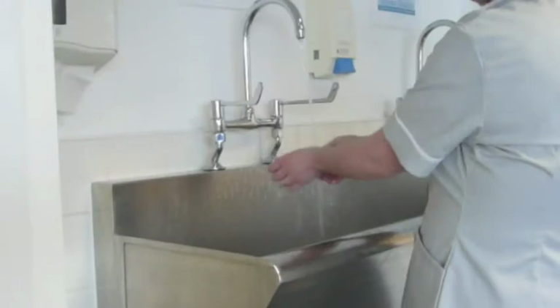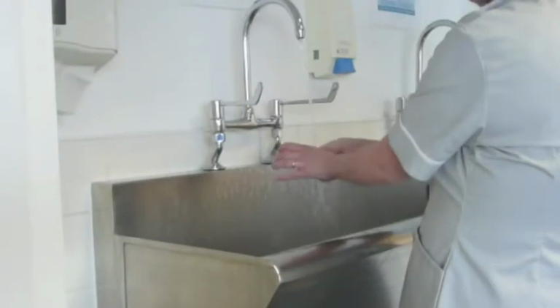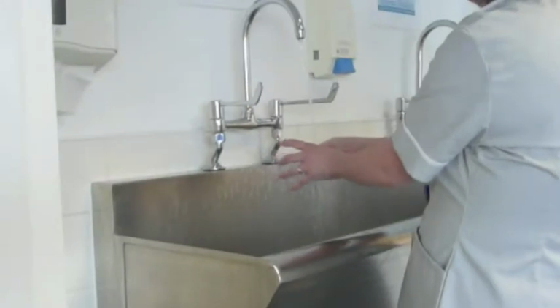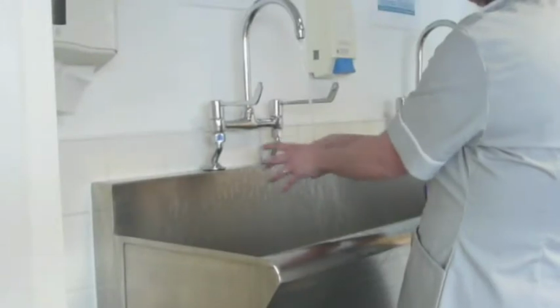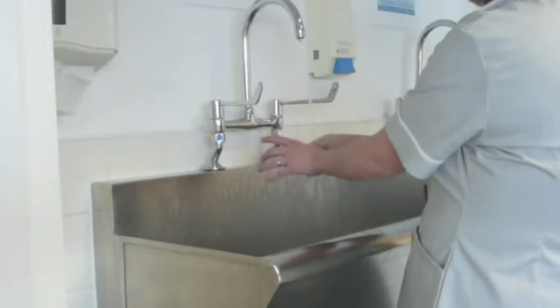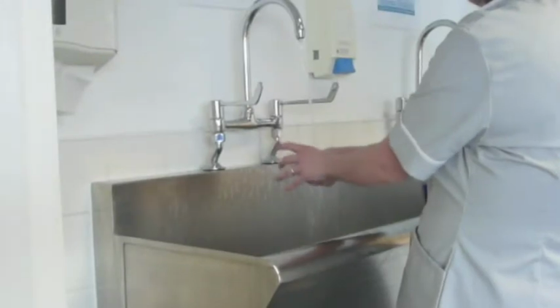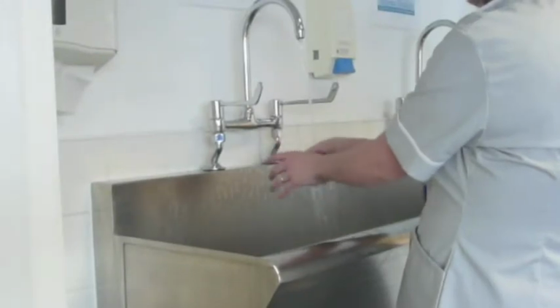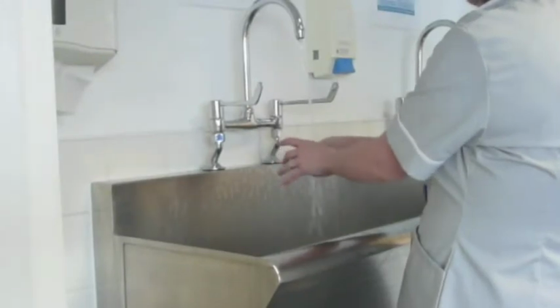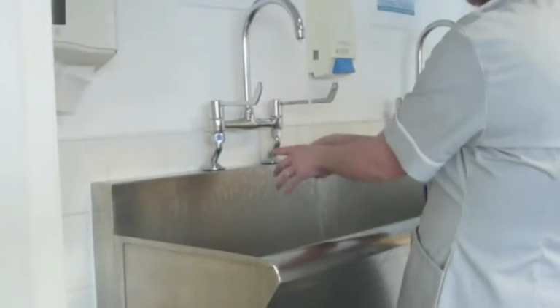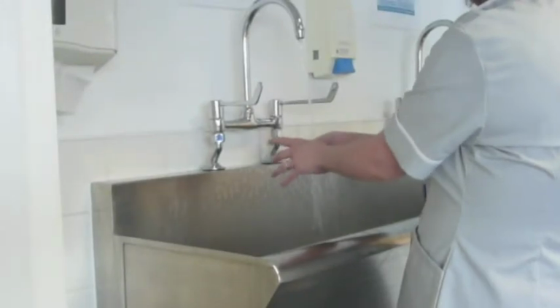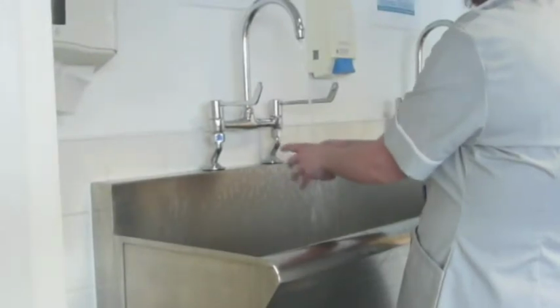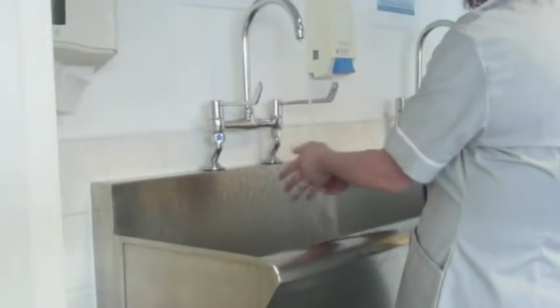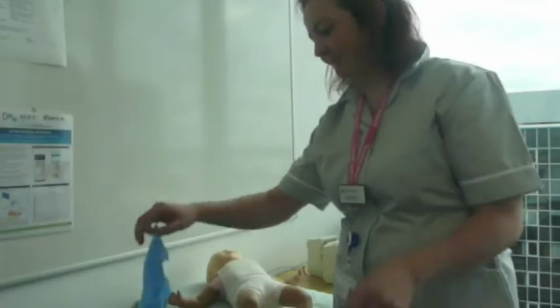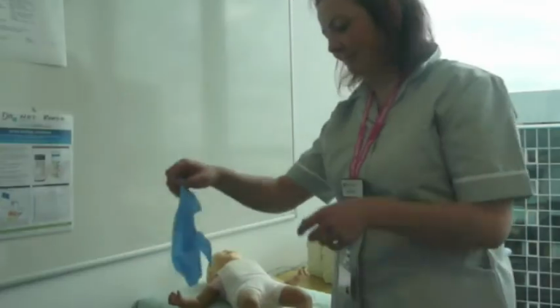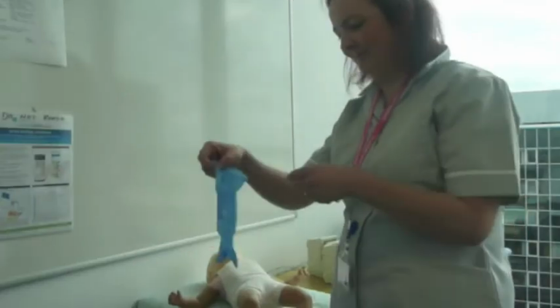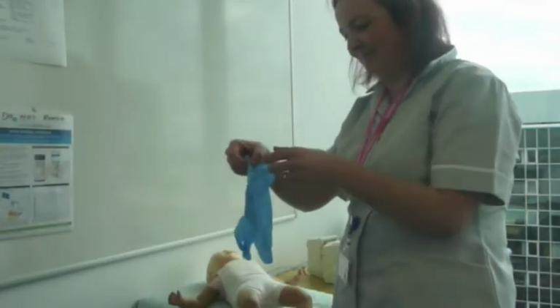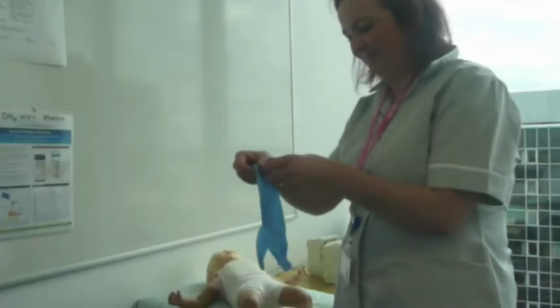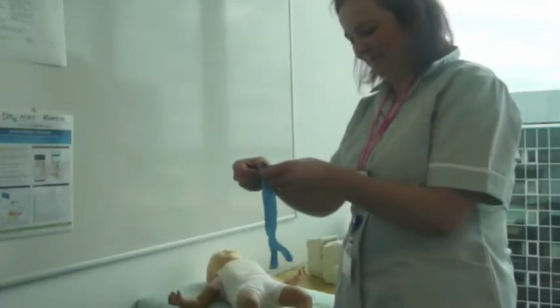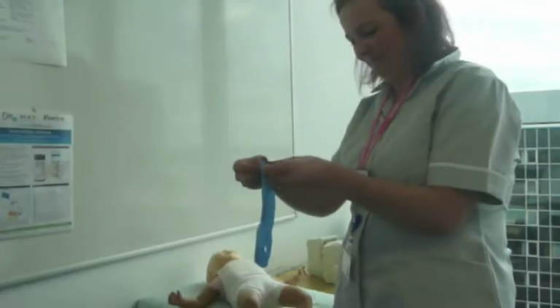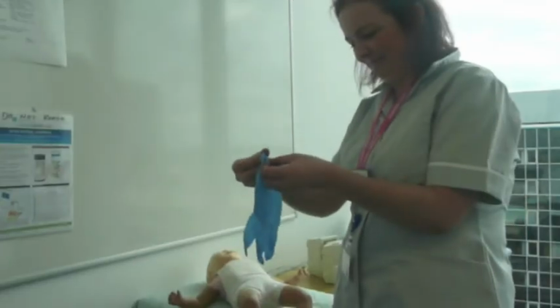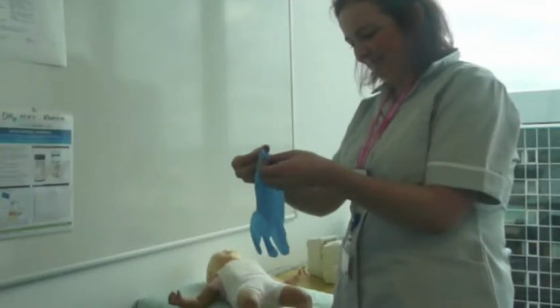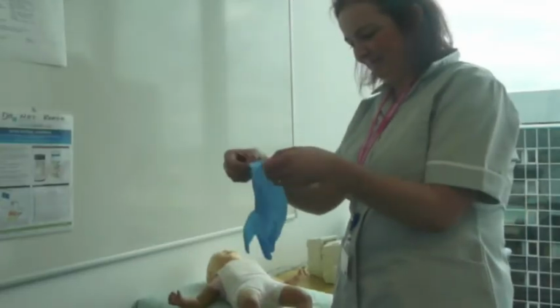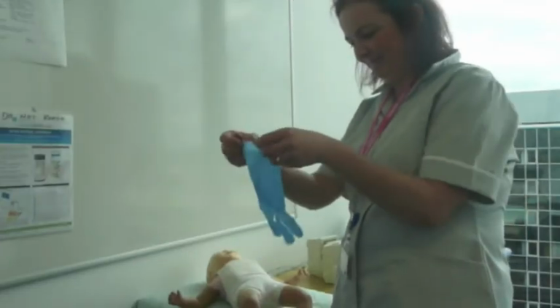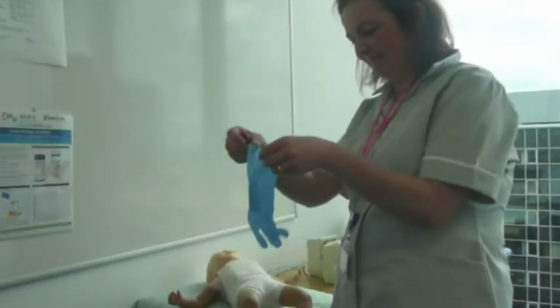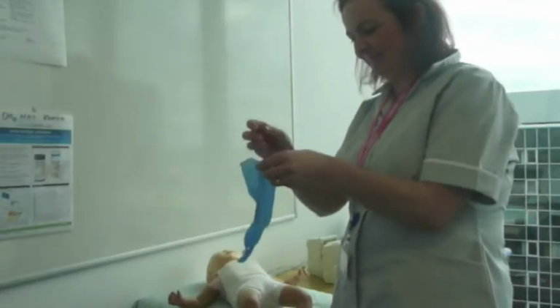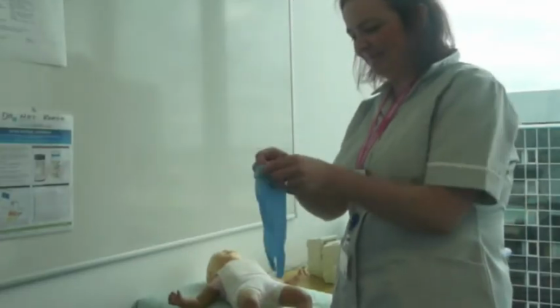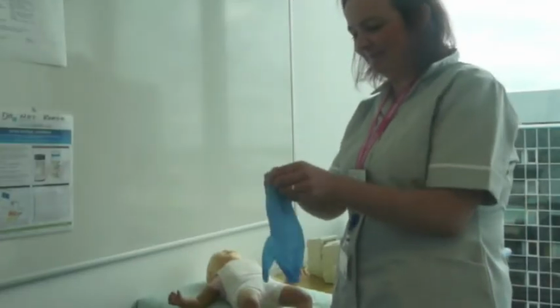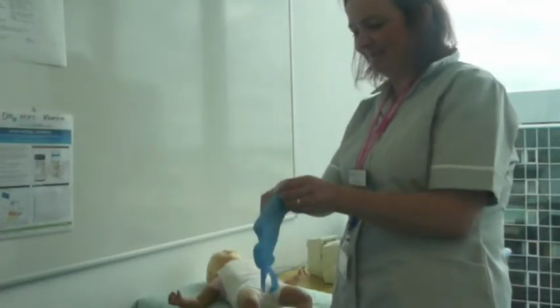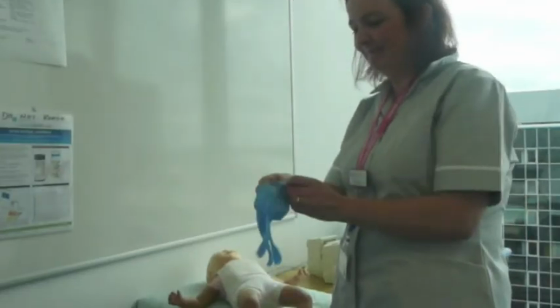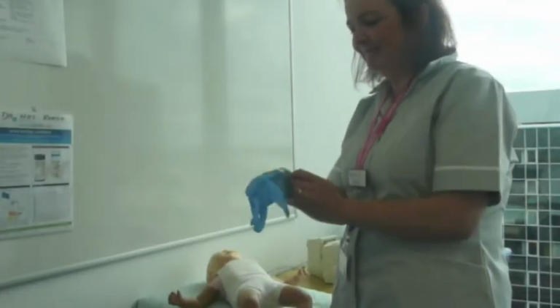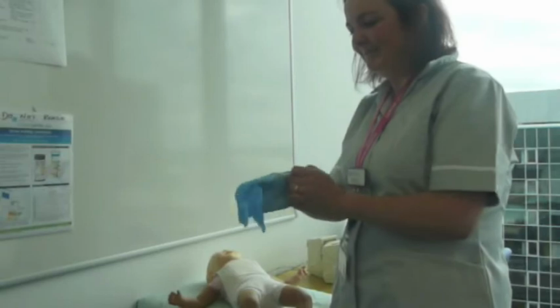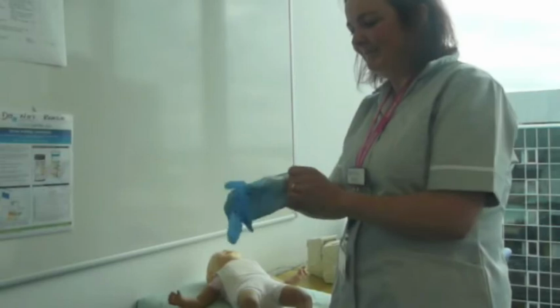Now wash your hands. Gloves should be worn while carrying out the blood sampling.